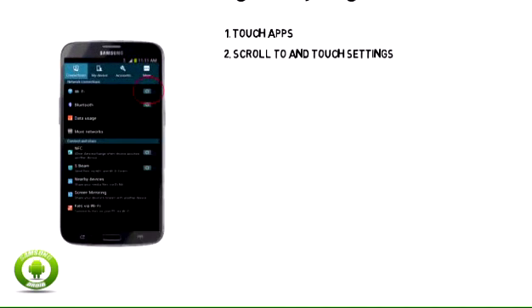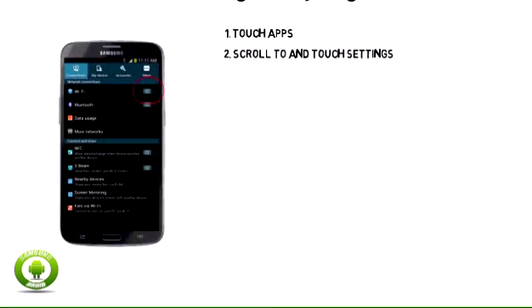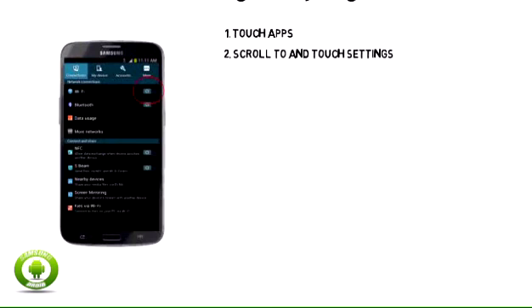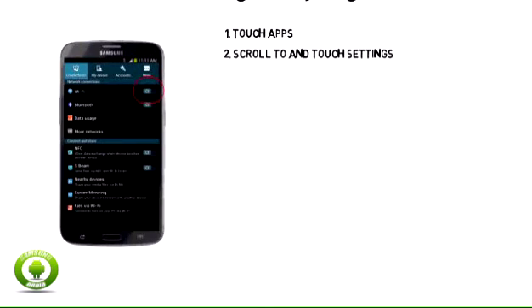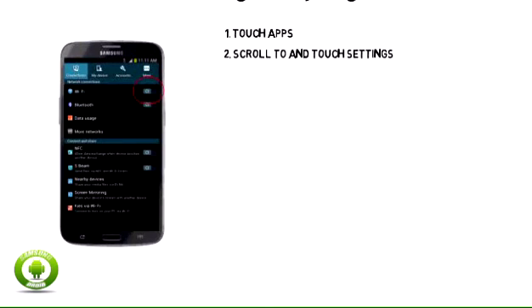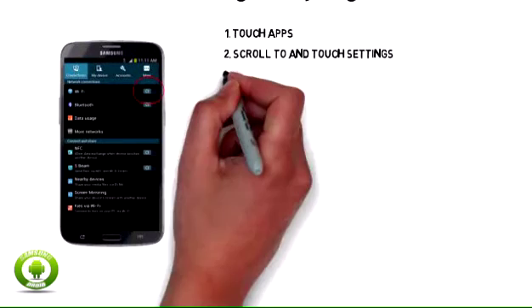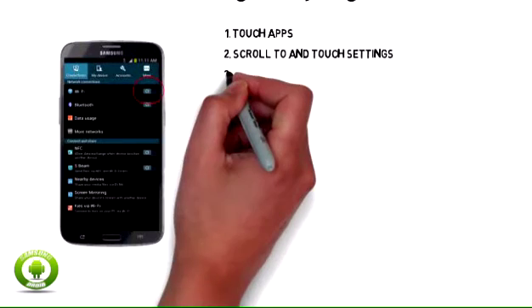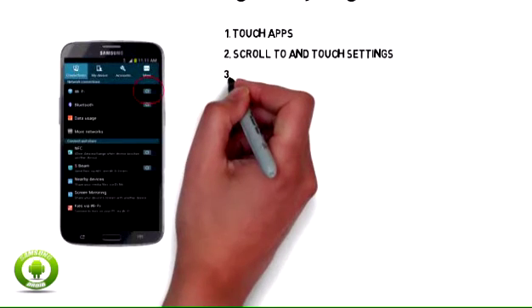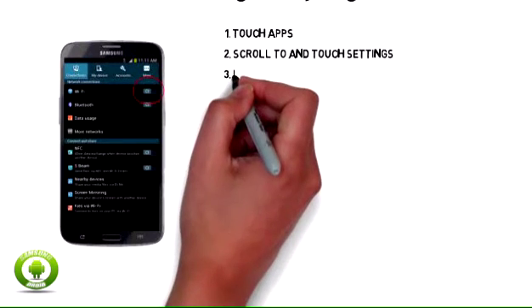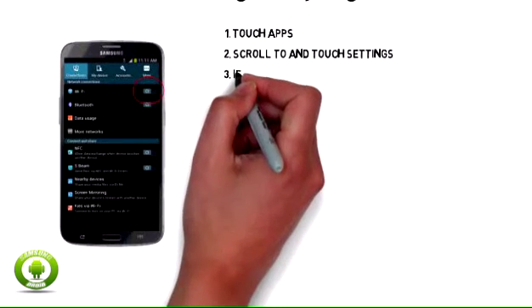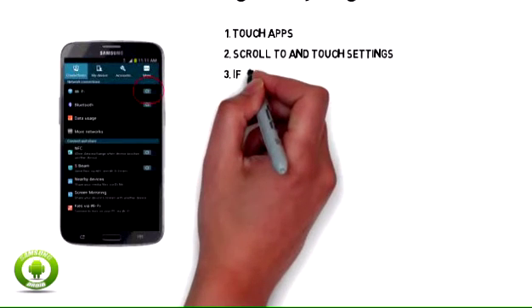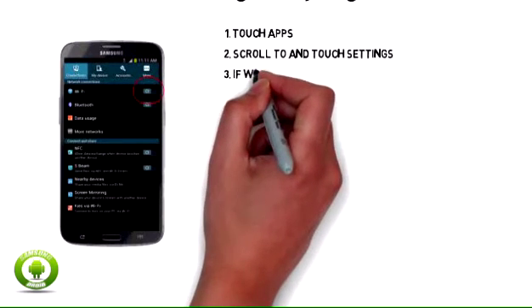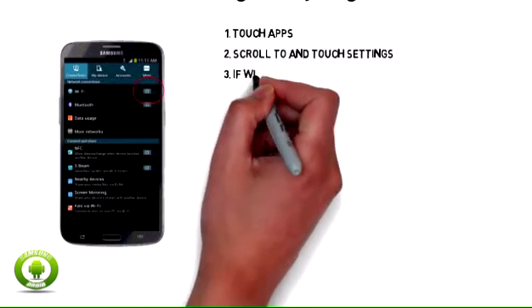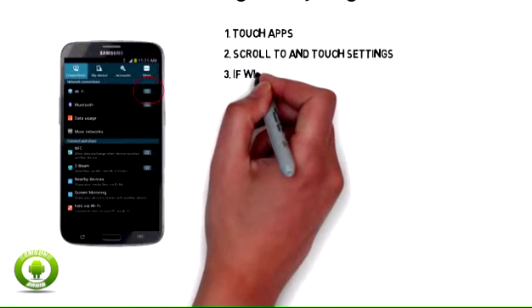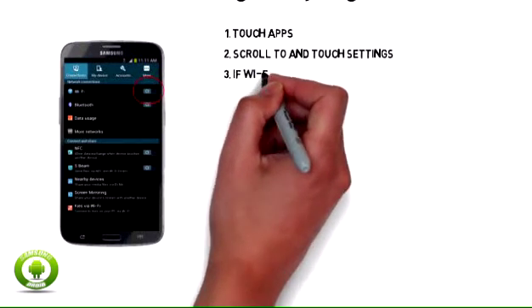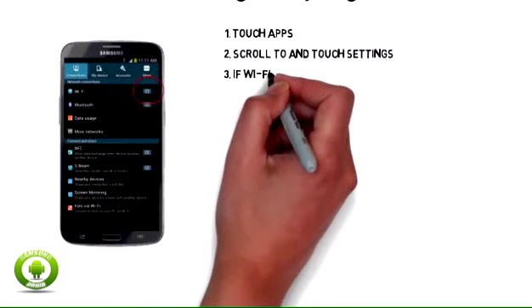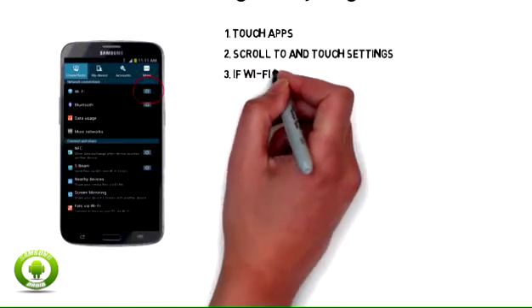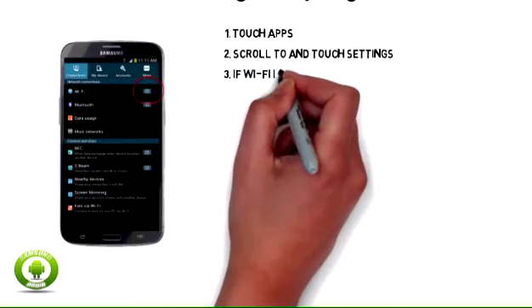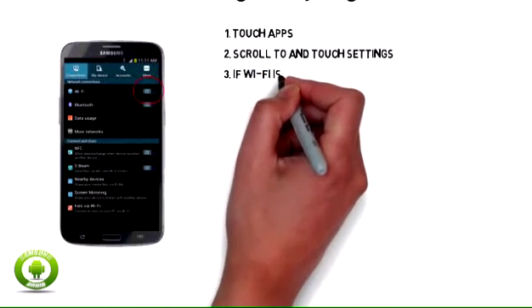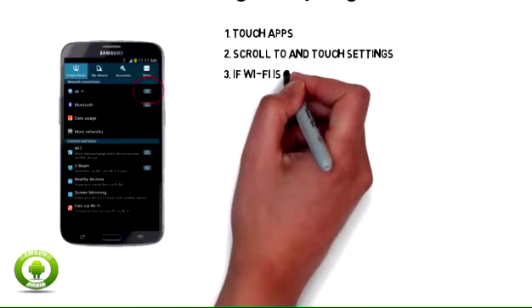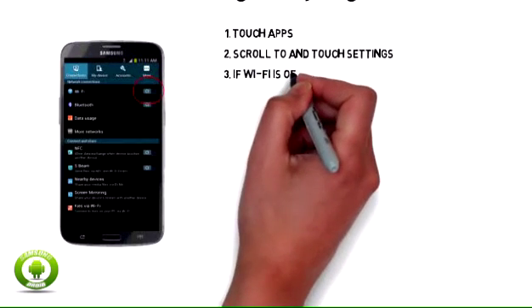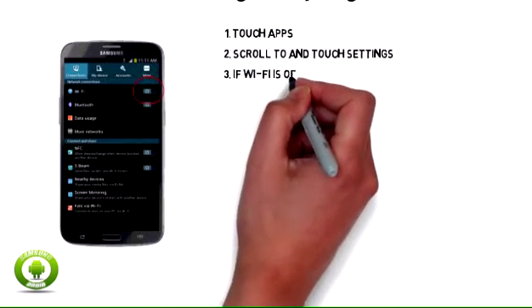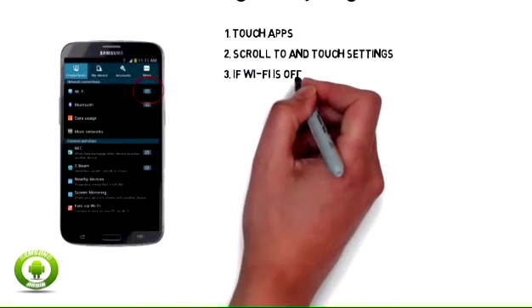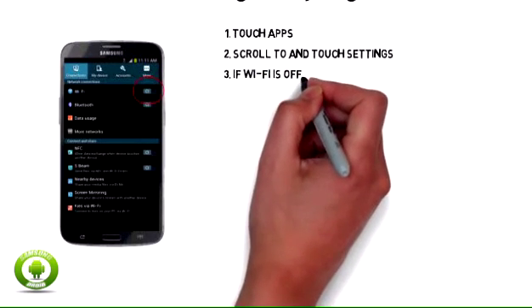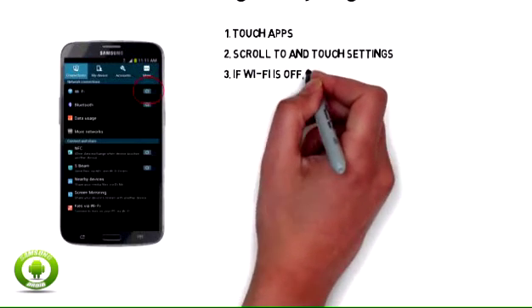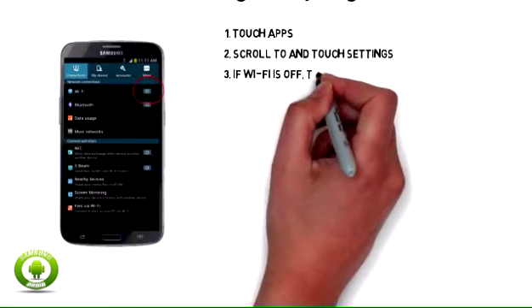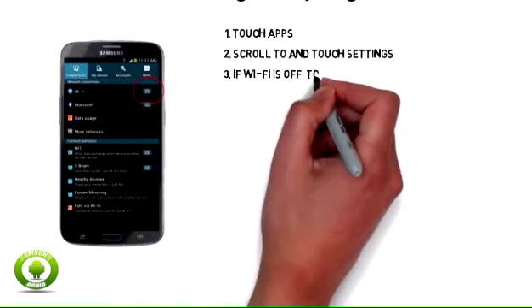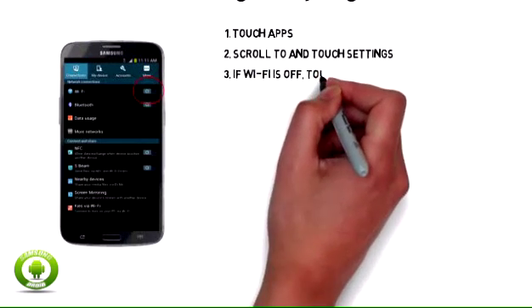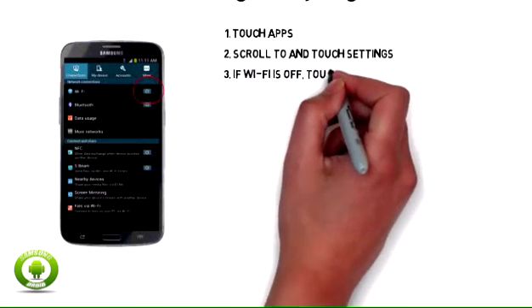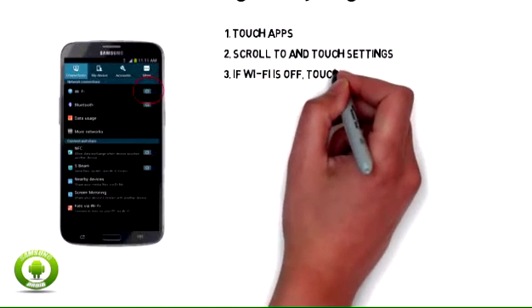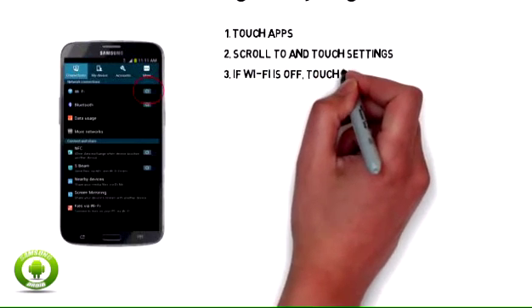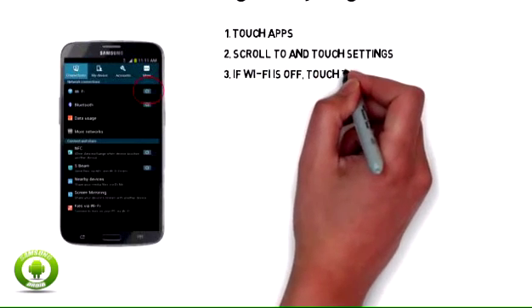3. If Wi-Fi is off, touch the Wi-Fi slider to turn it on.